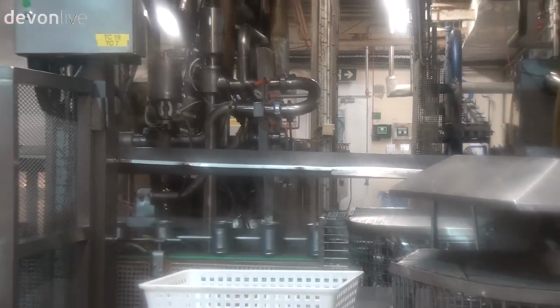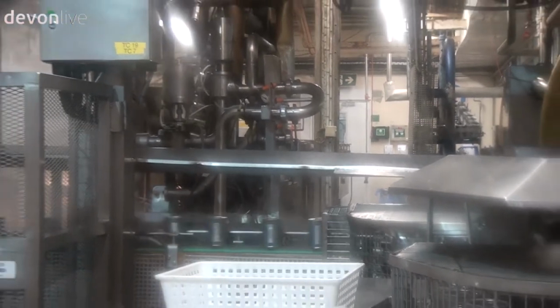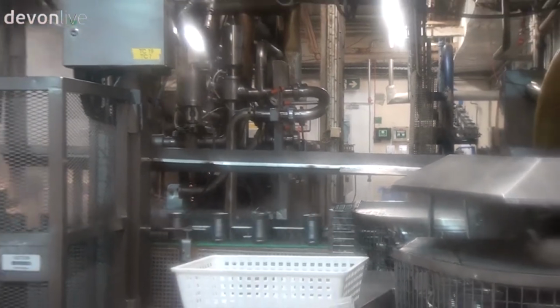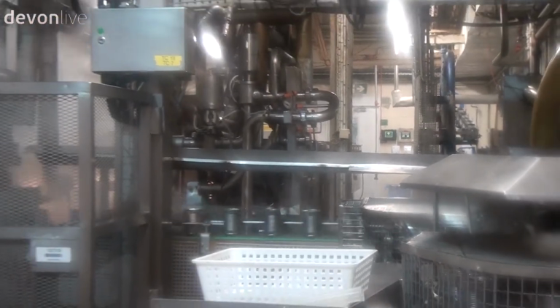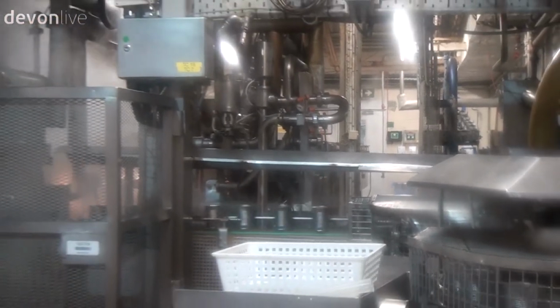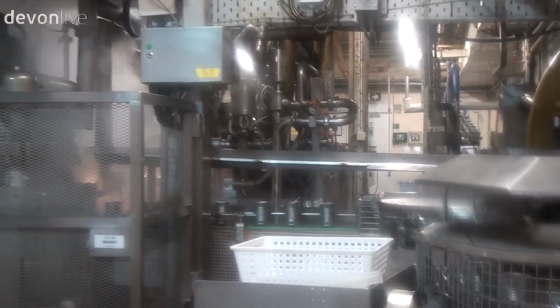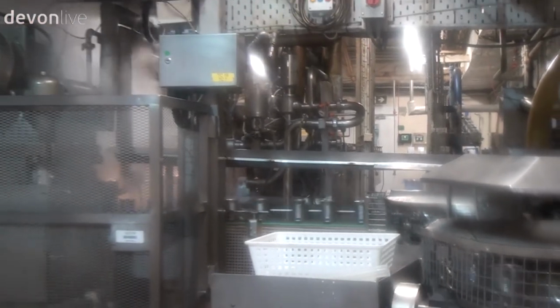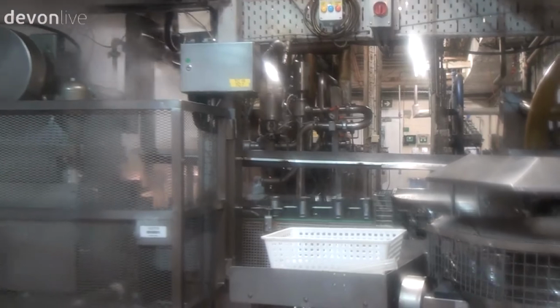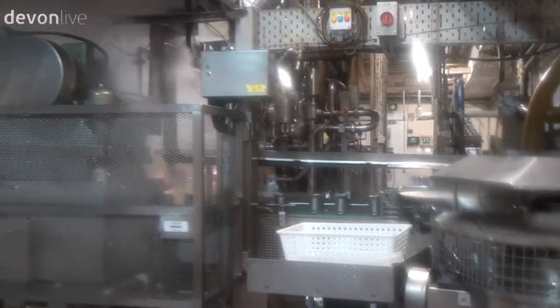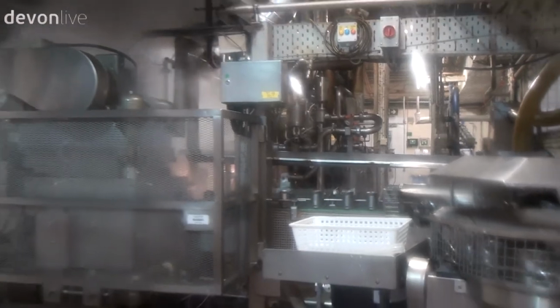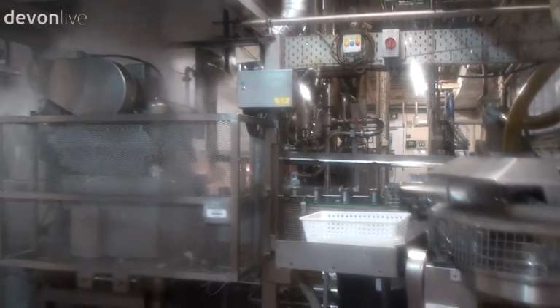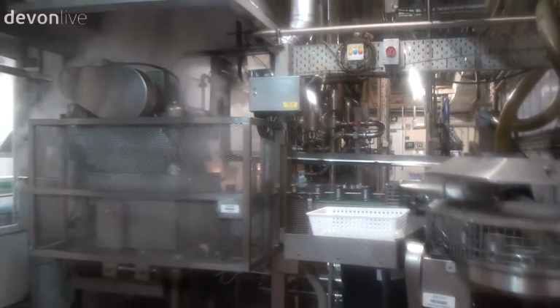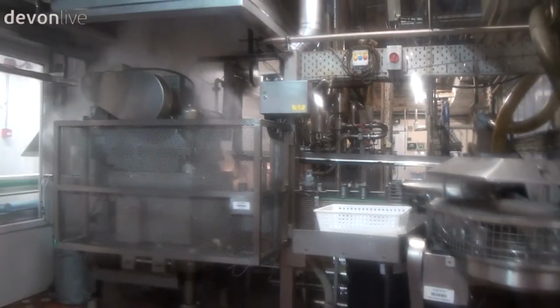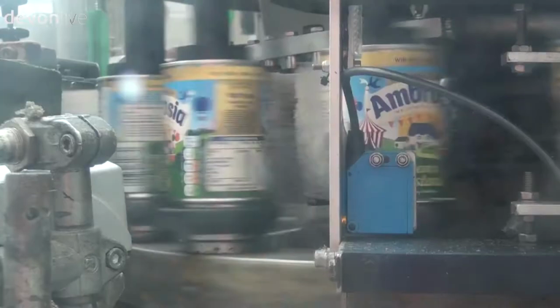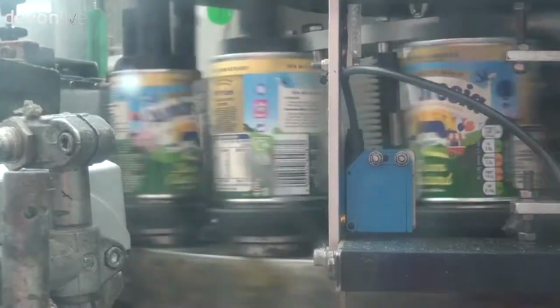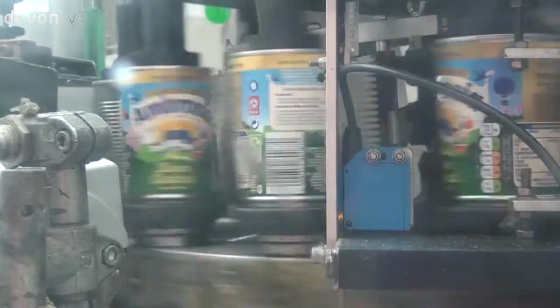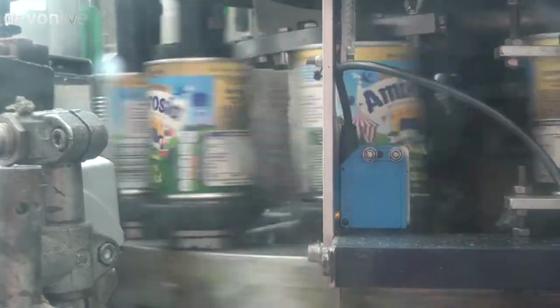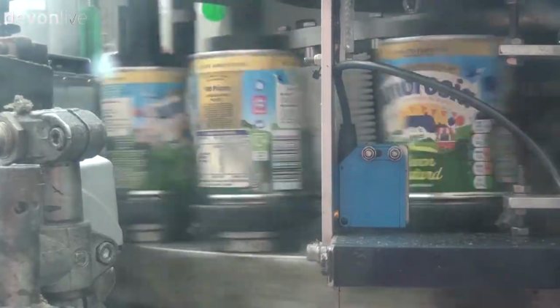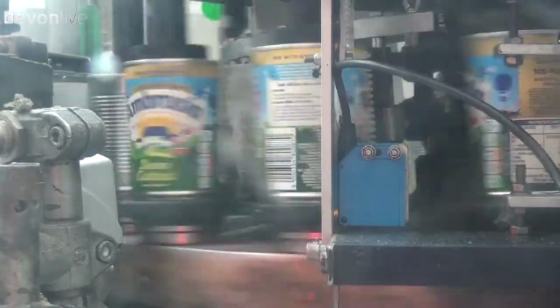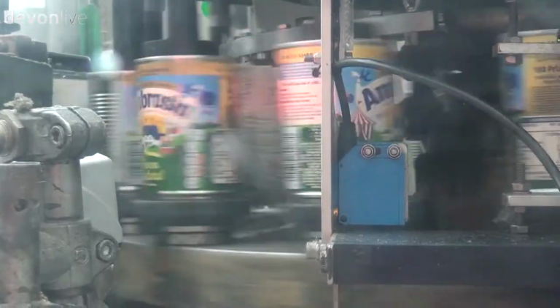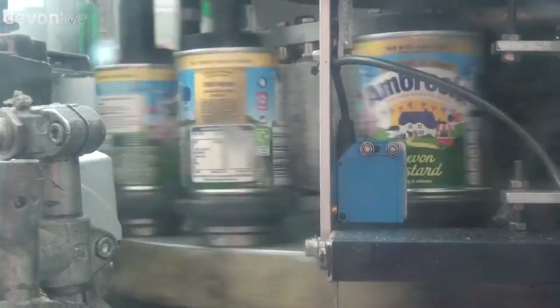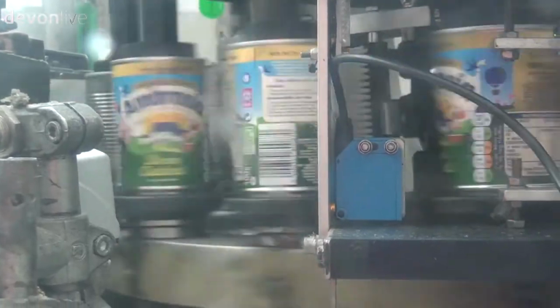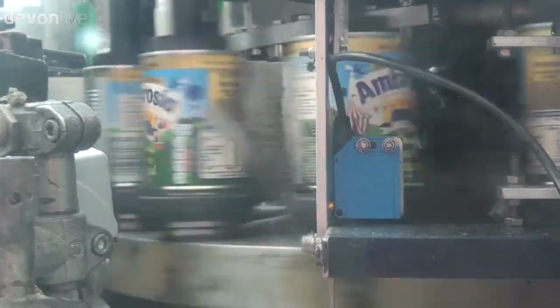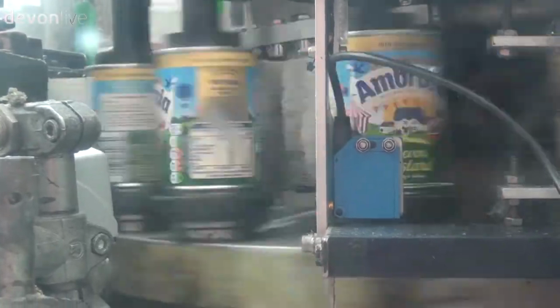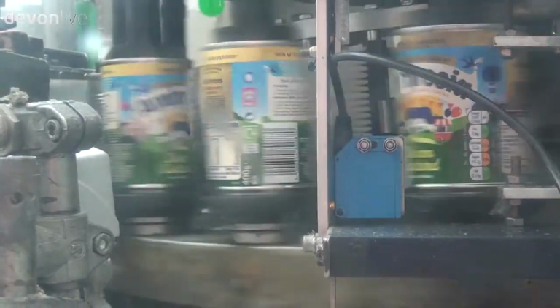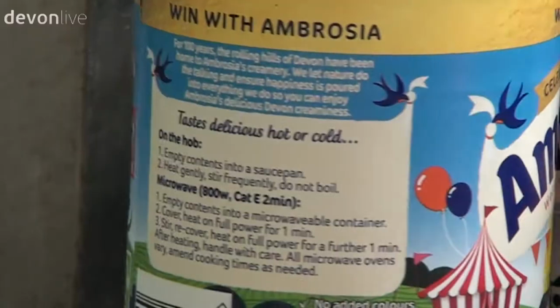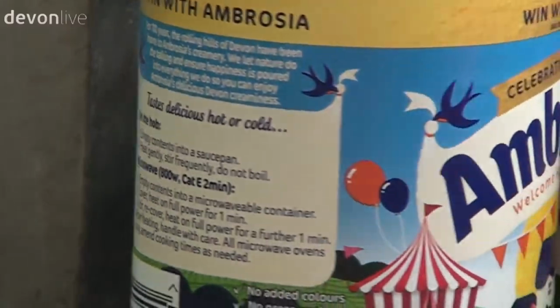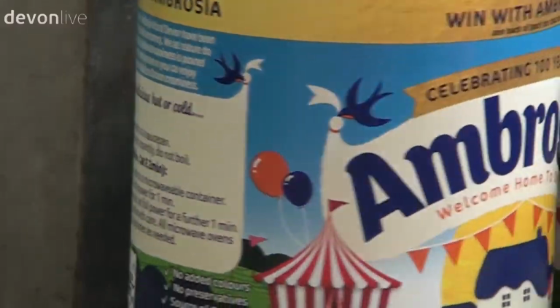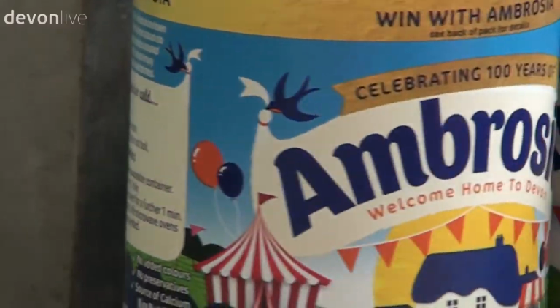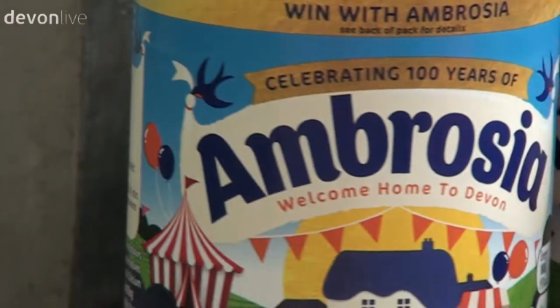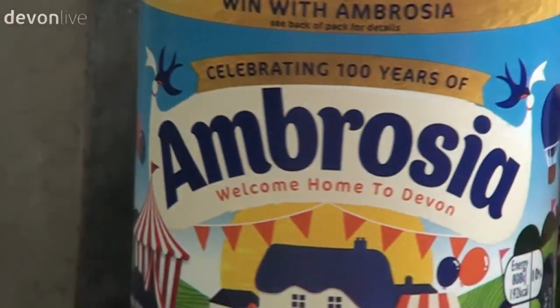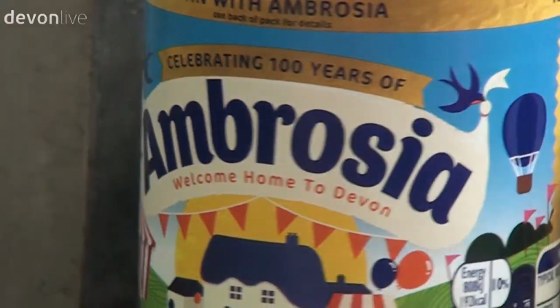The tins are then filled with various products before being shipped off to a supermarket near you for you to enjoy.